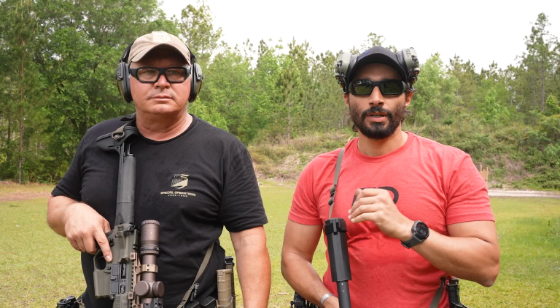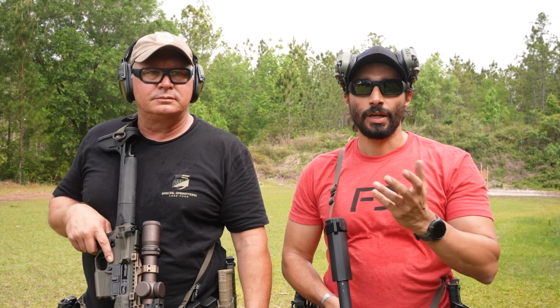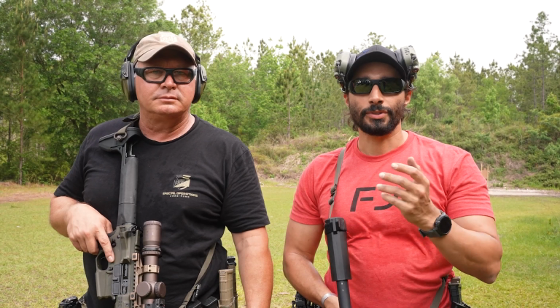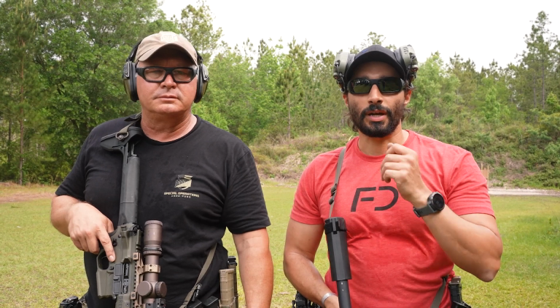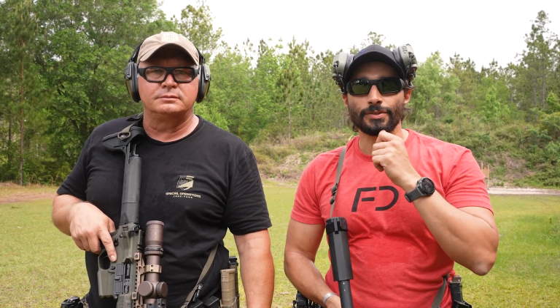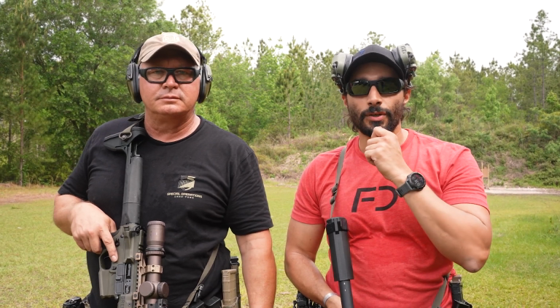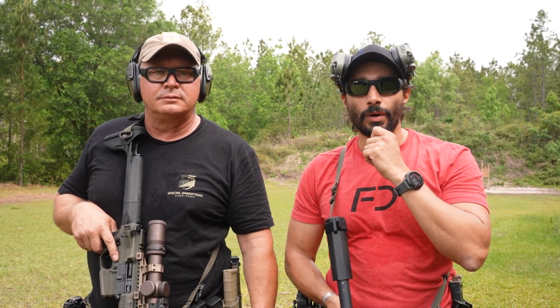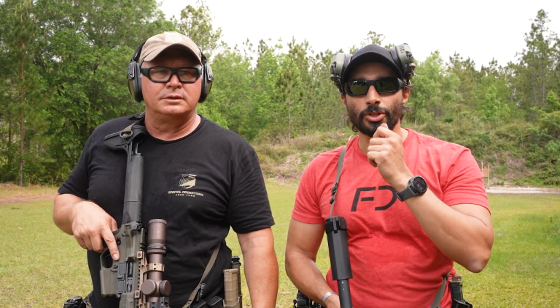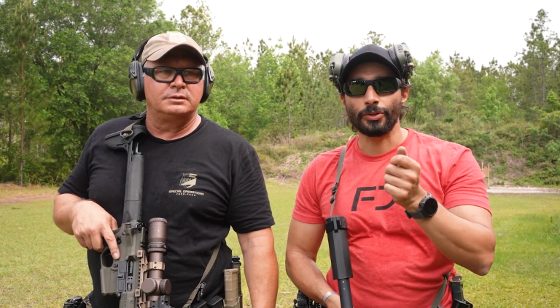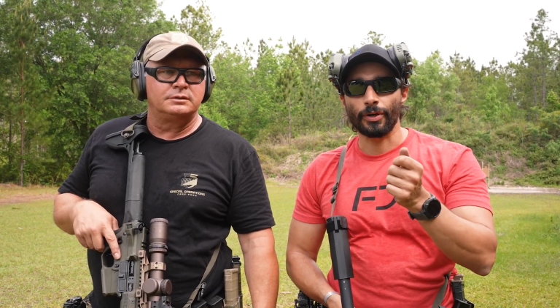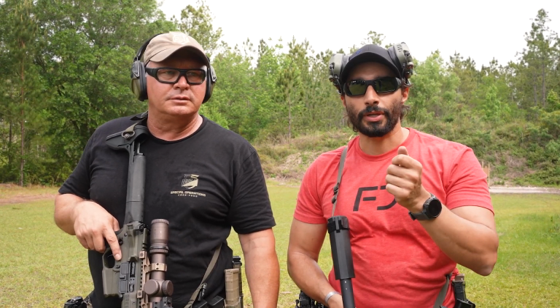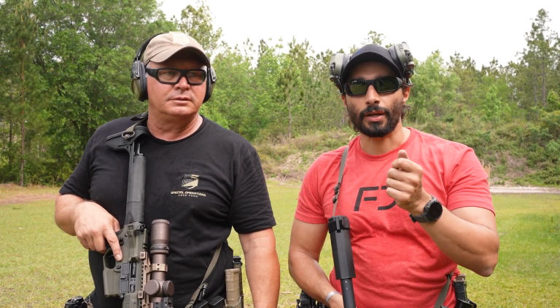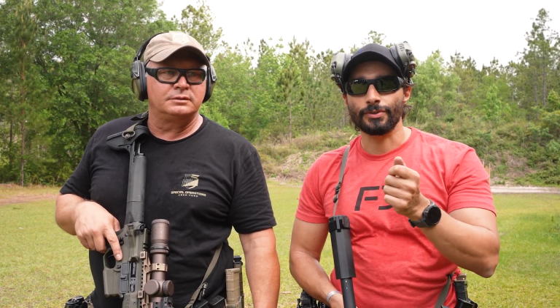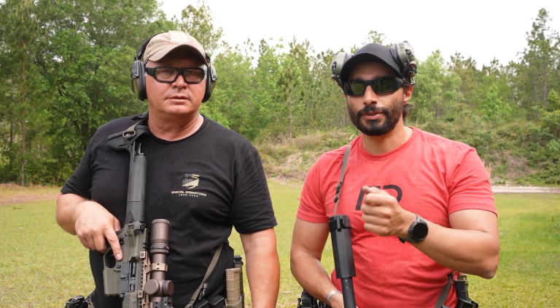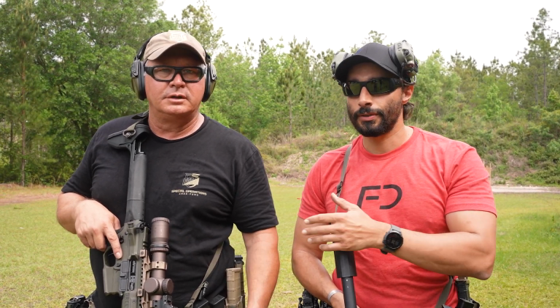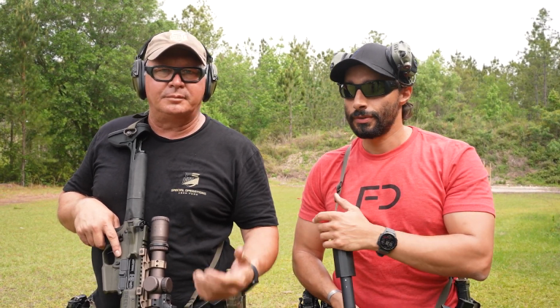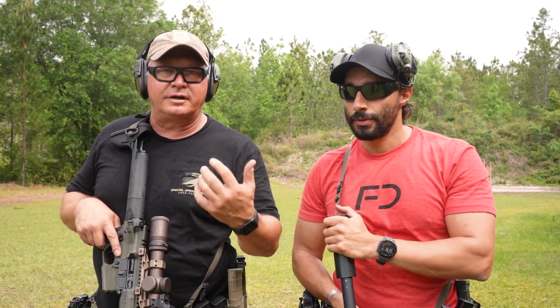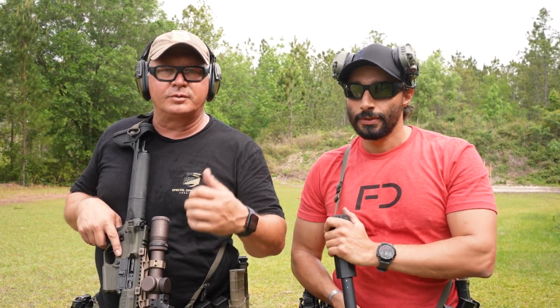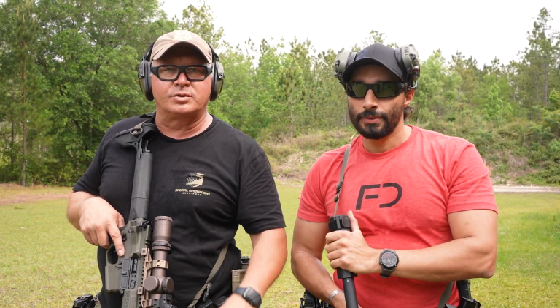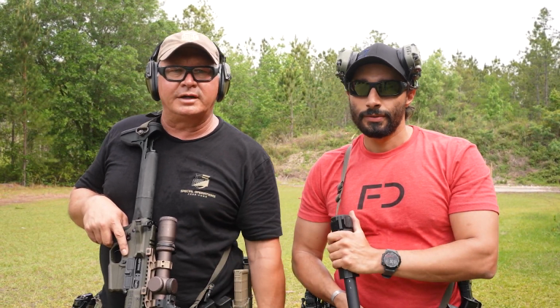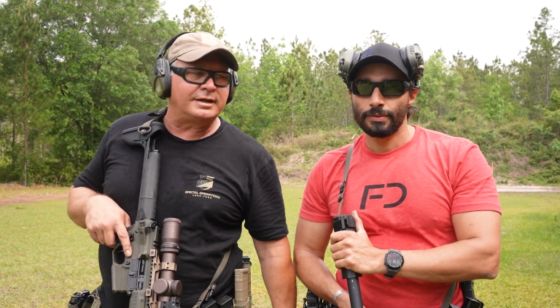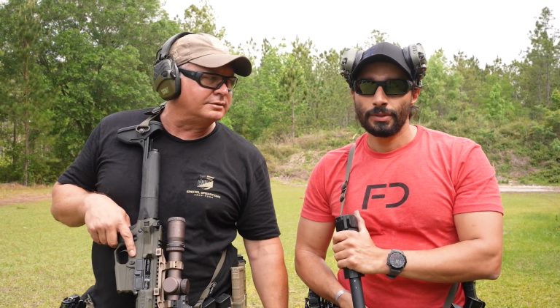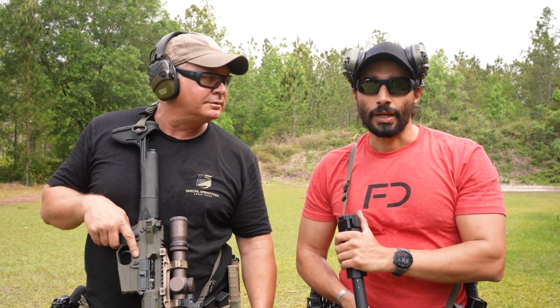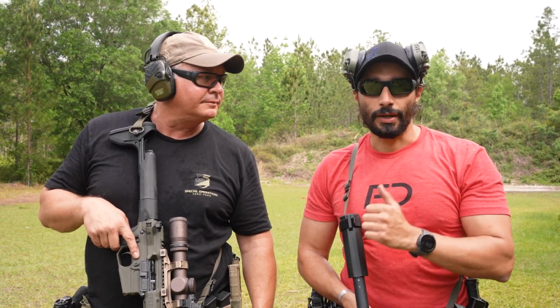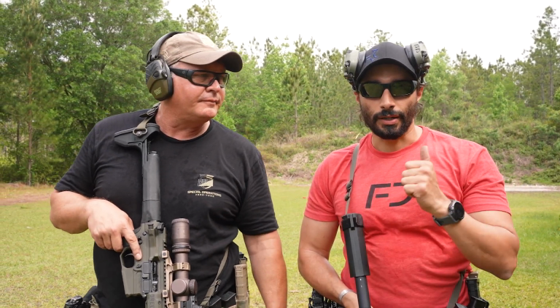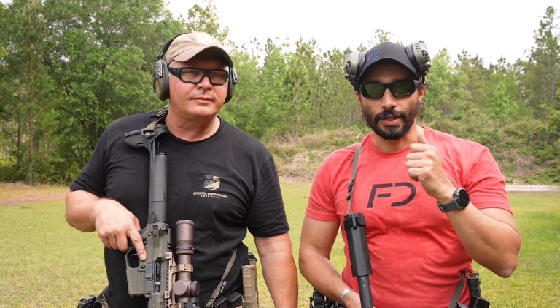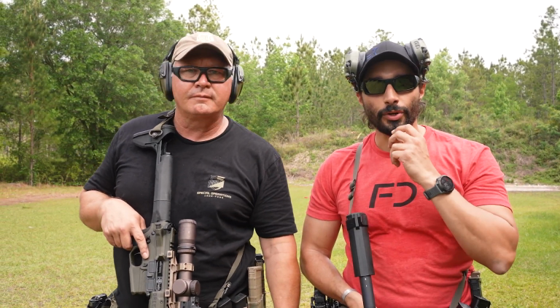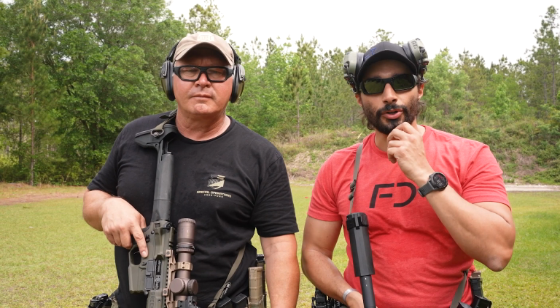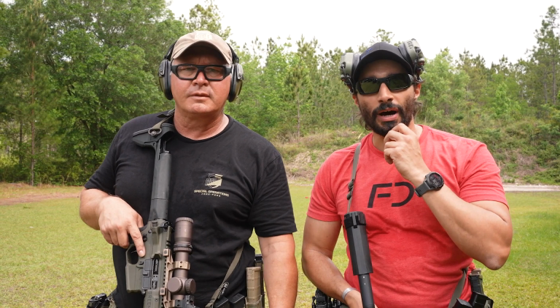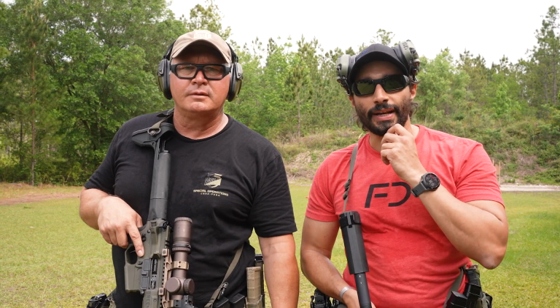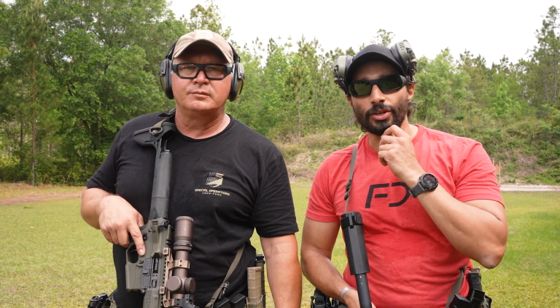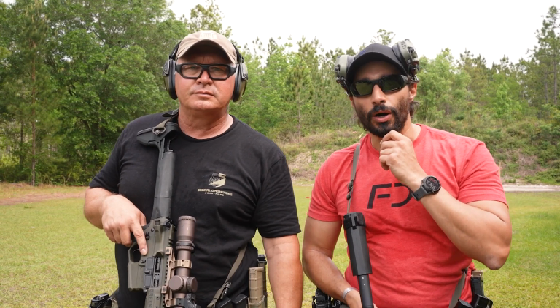Hey, what's up guys? I'm John Dufresne with Kinect Consulting. I'm Don Edwards, Greenline Tactical, and today we're gonna do the Modern Navy Qual.